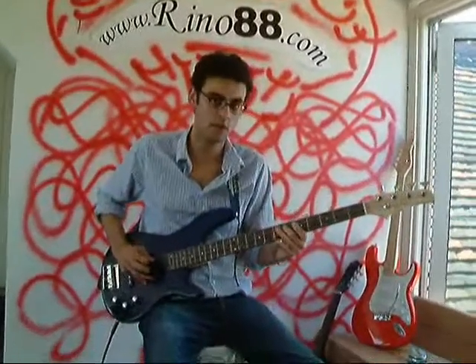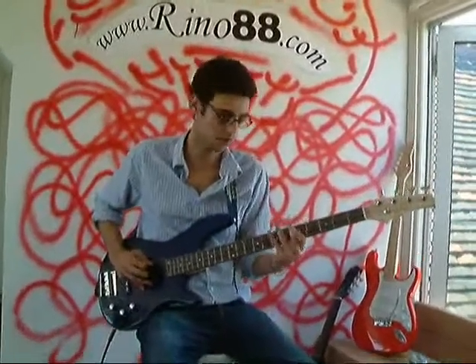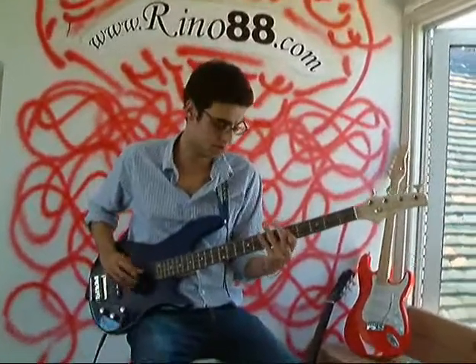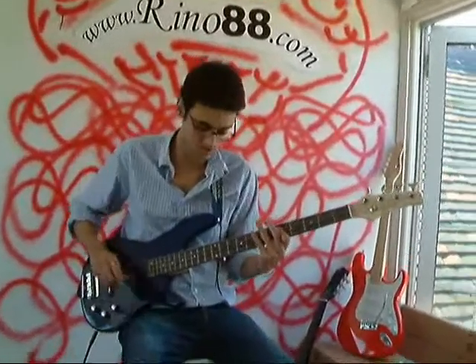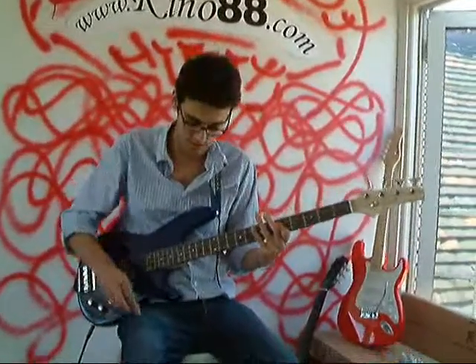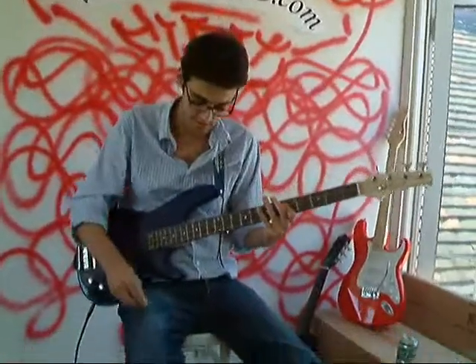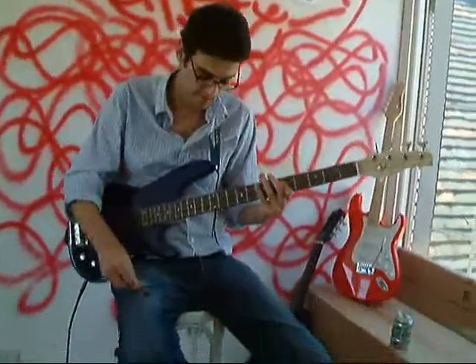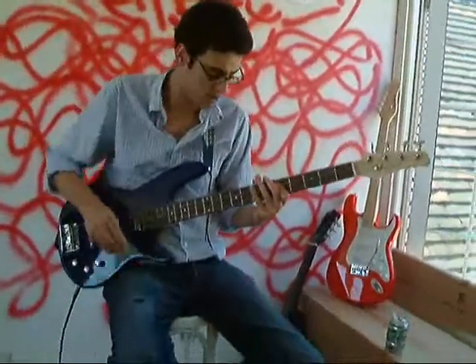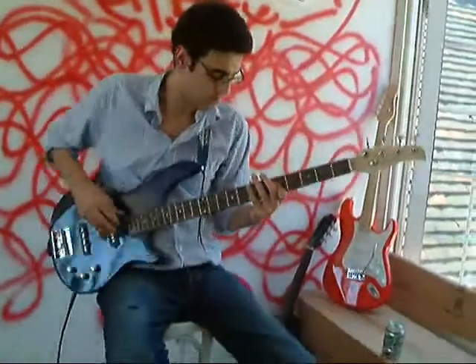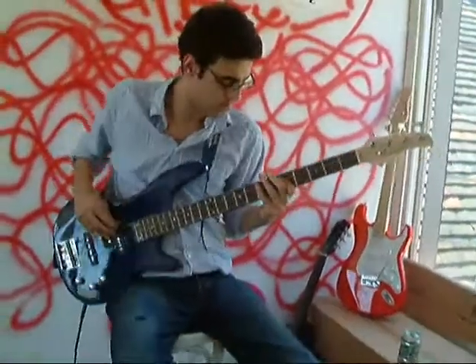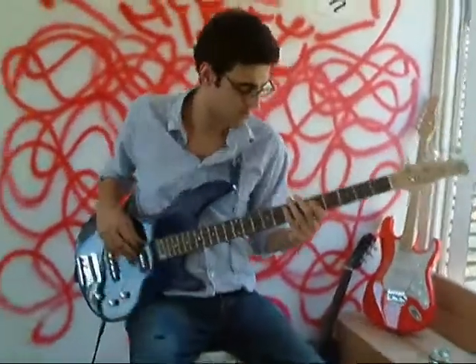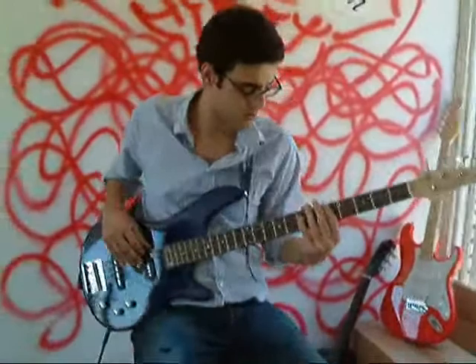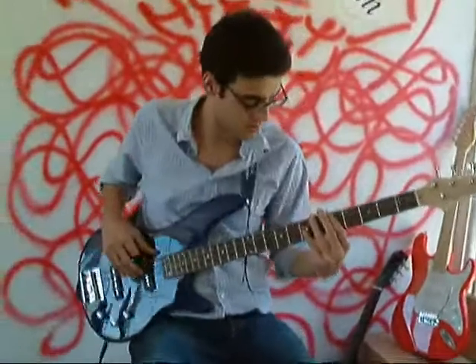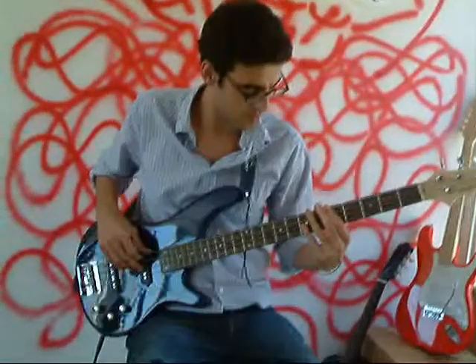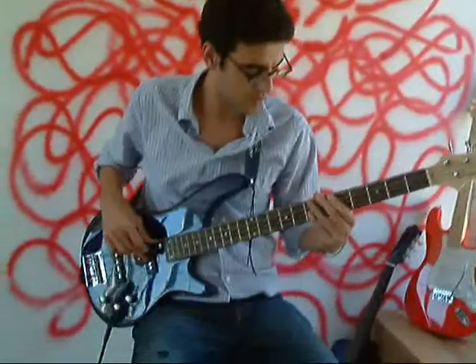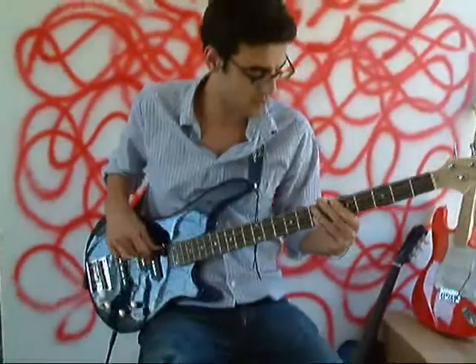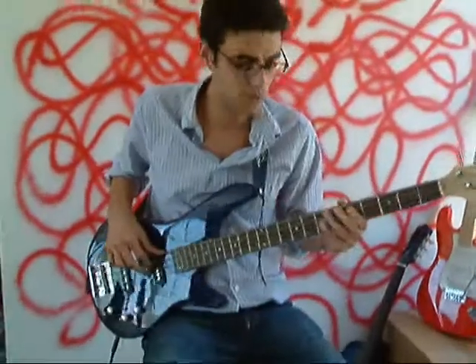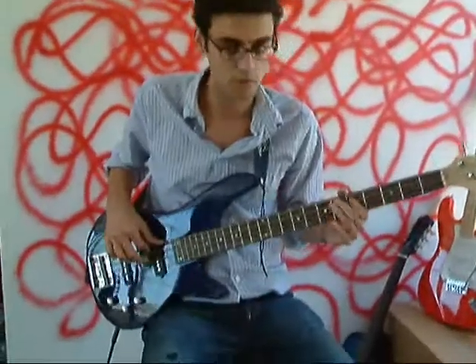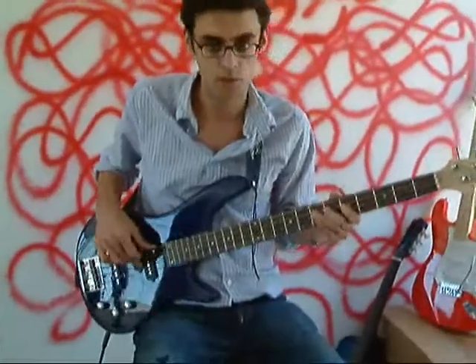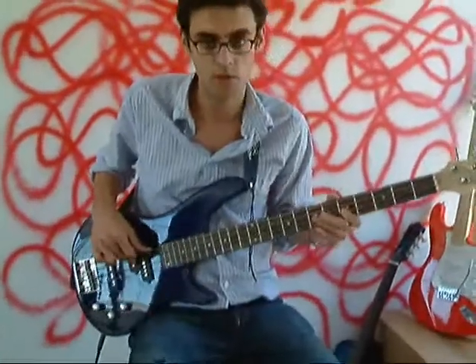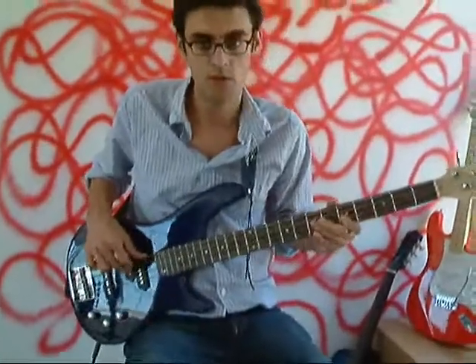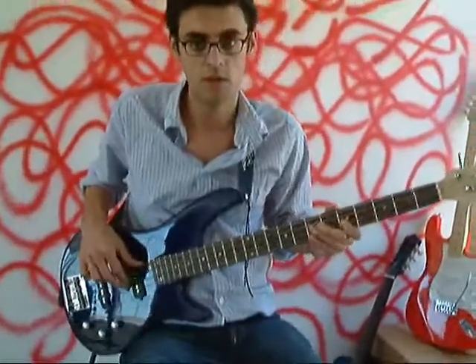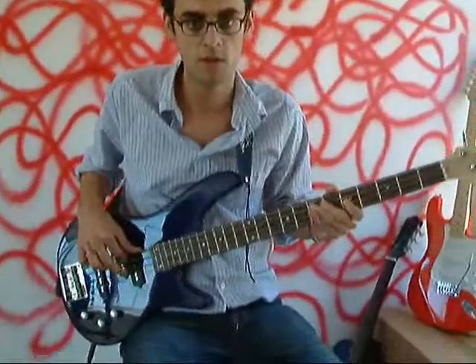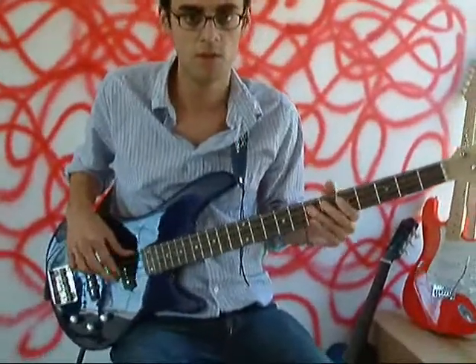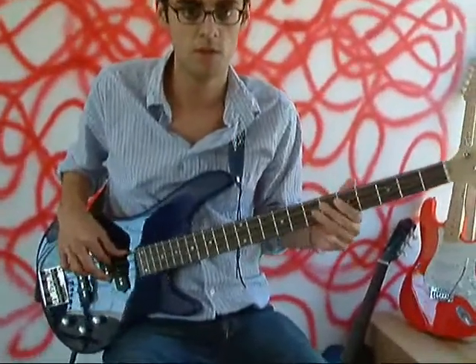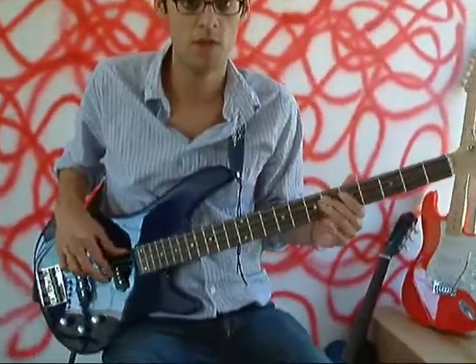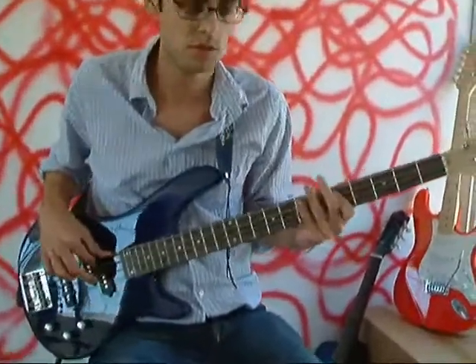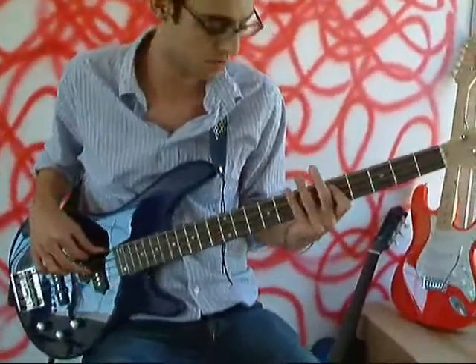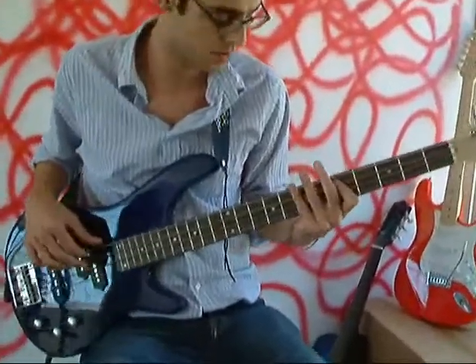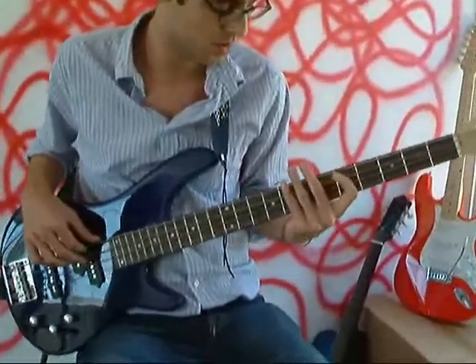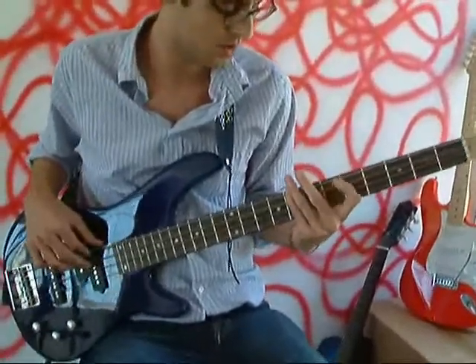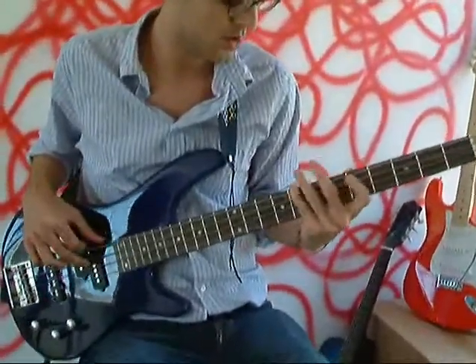These electric bass guitars are from Reno88.com.